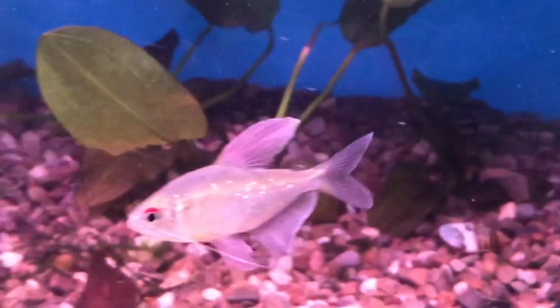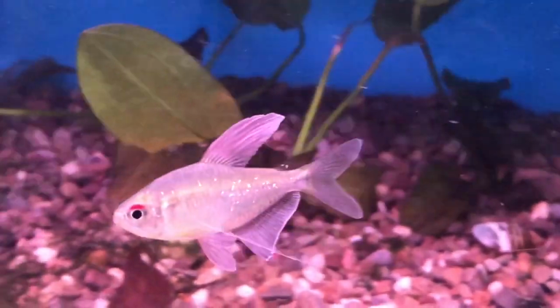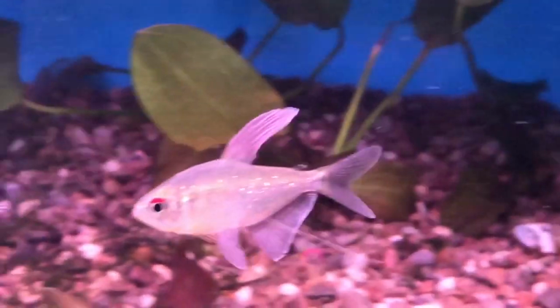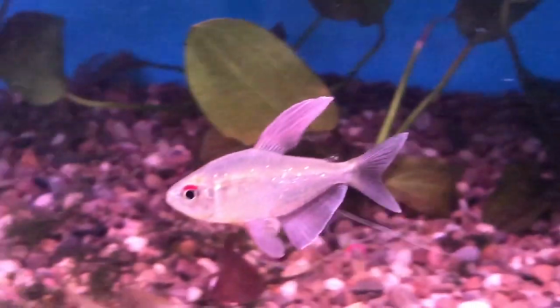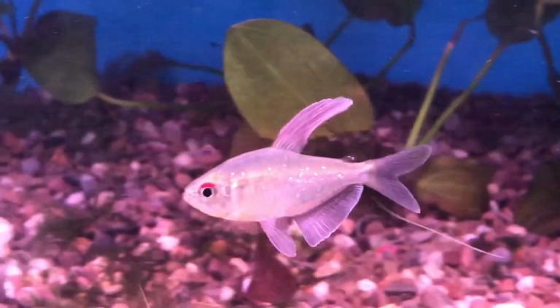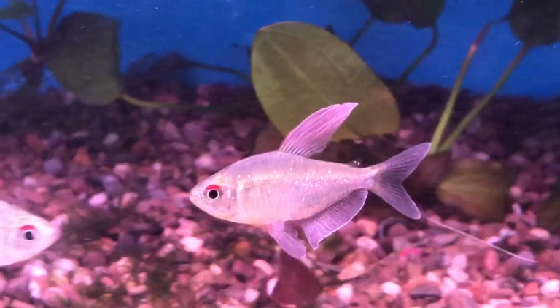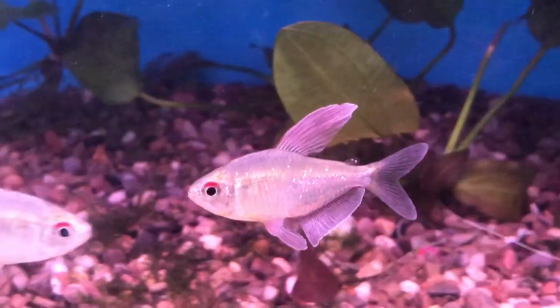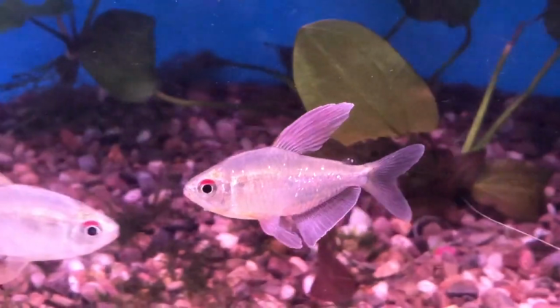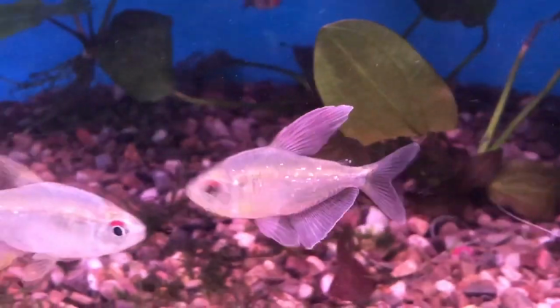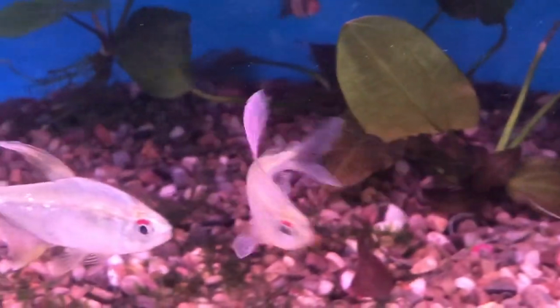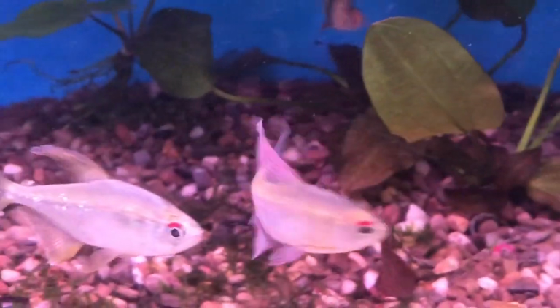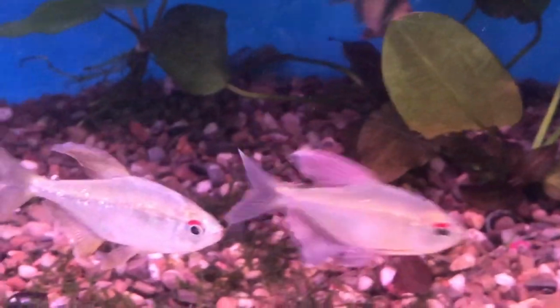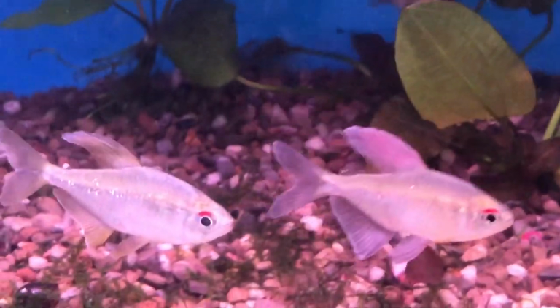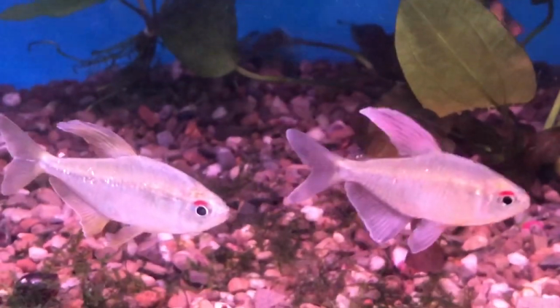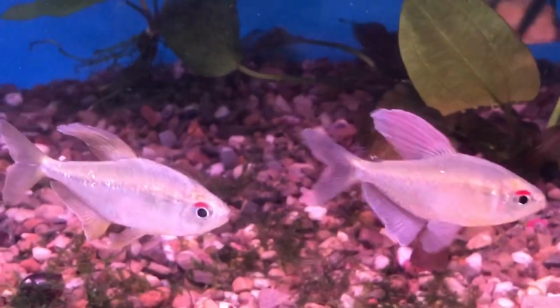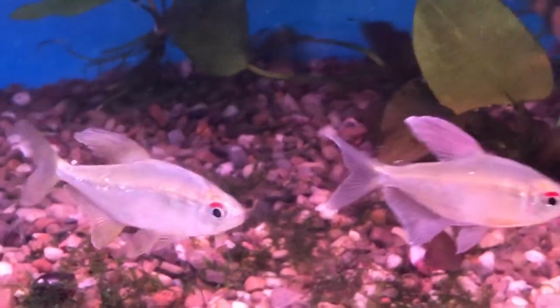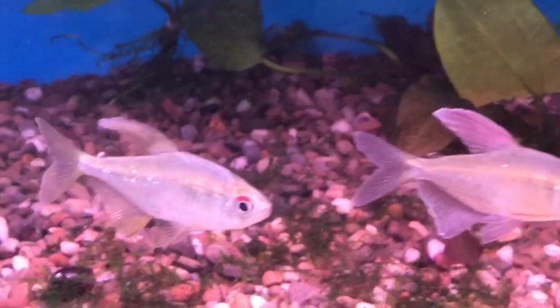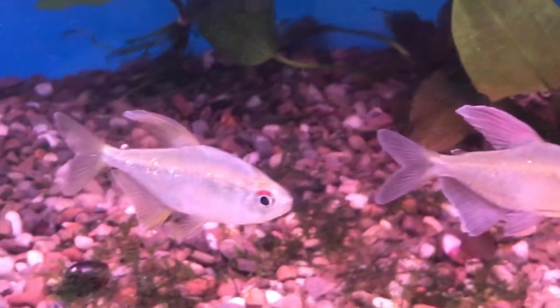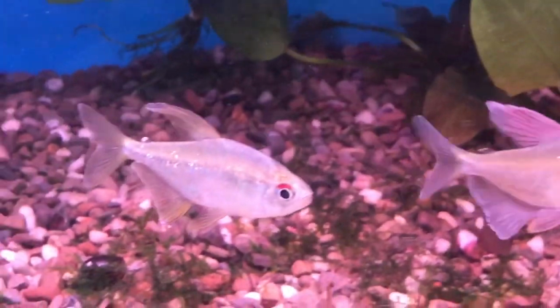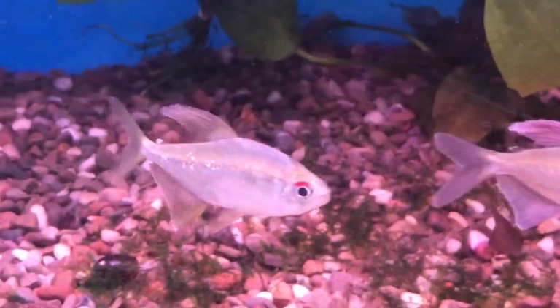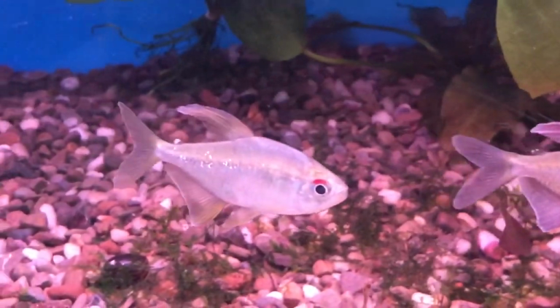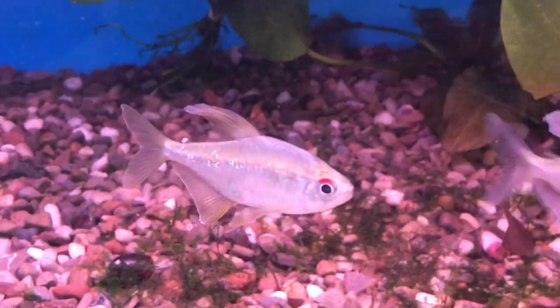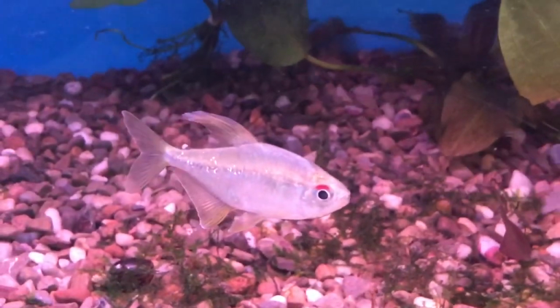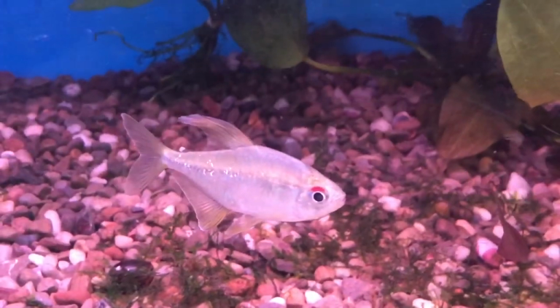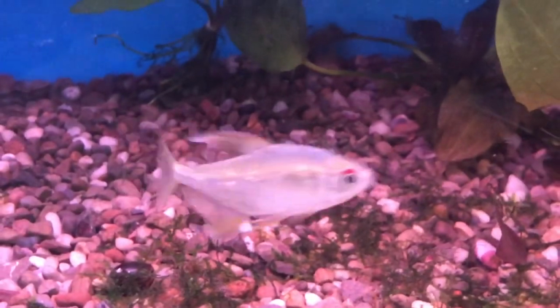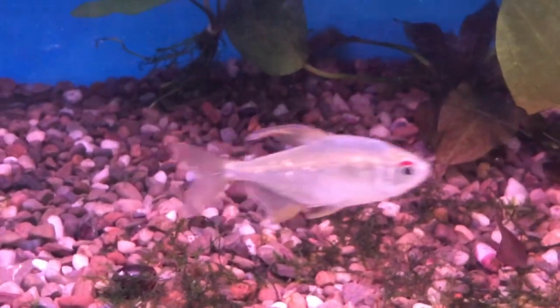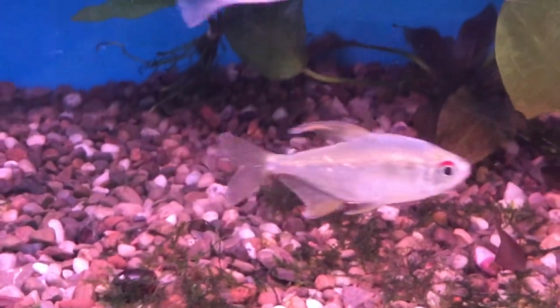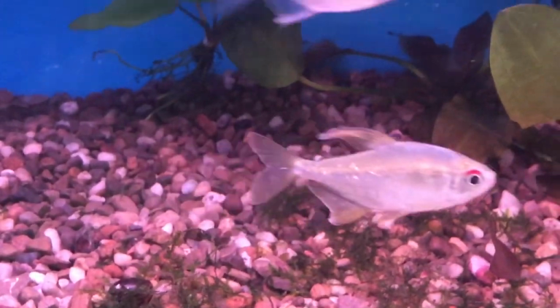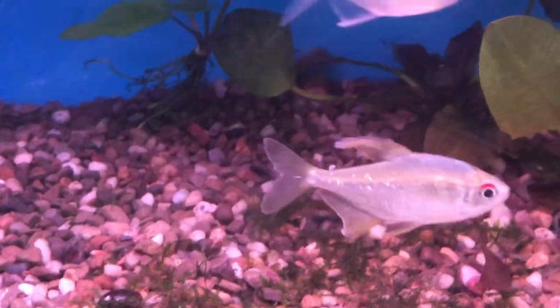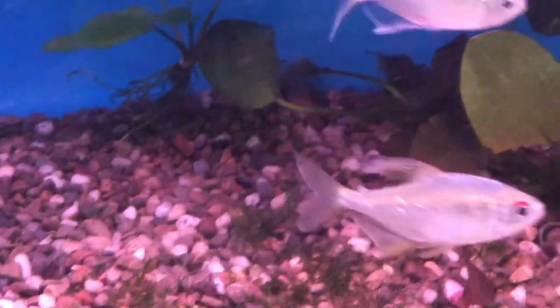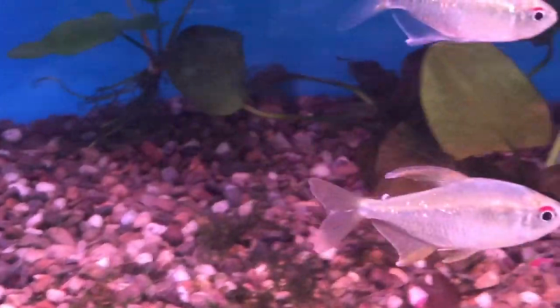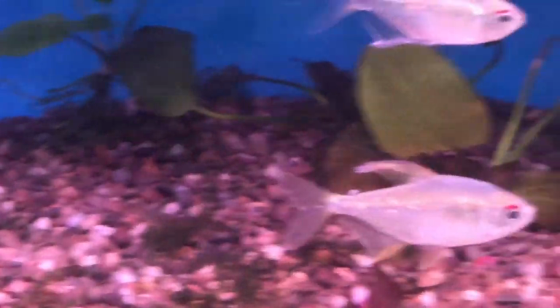But don't expect them to school in the way that a Neon Tetra or something like that does. They just don't school that tightly.